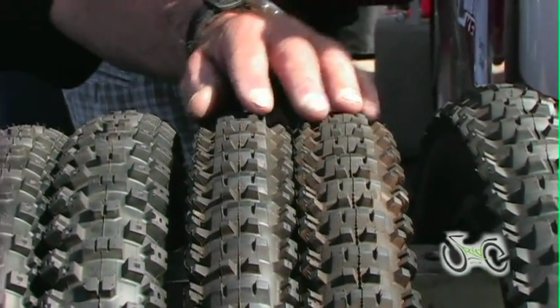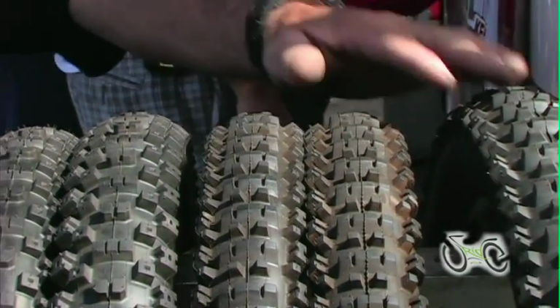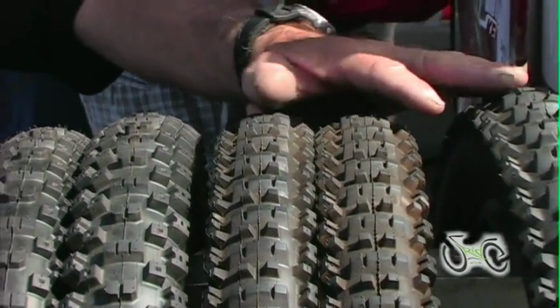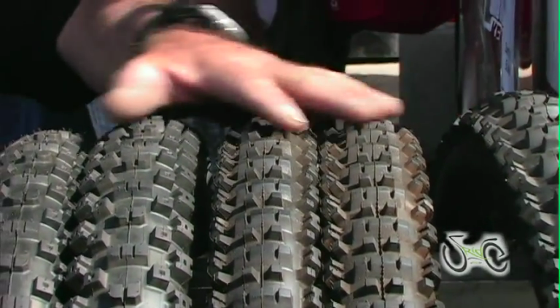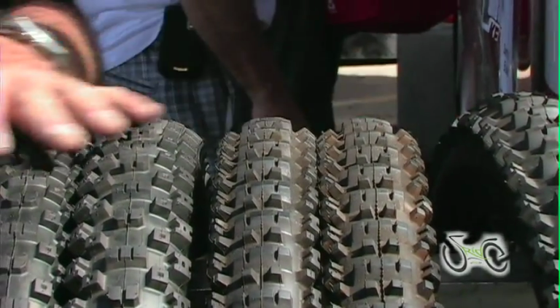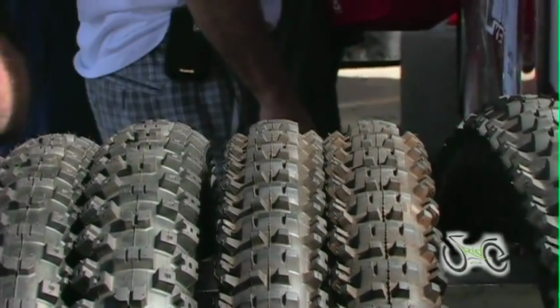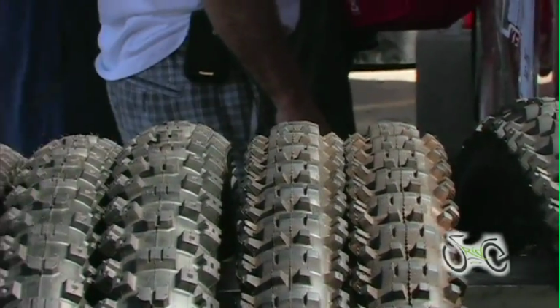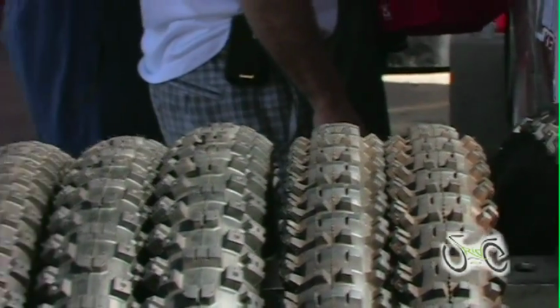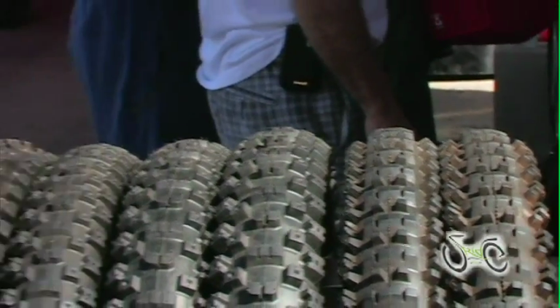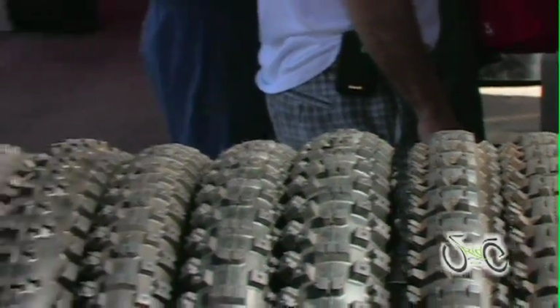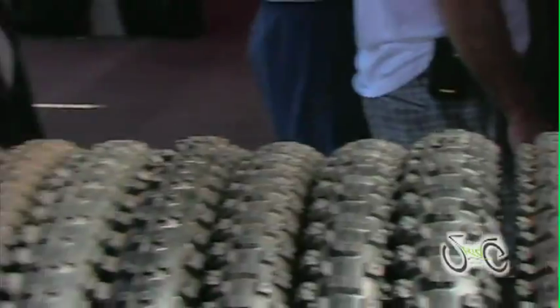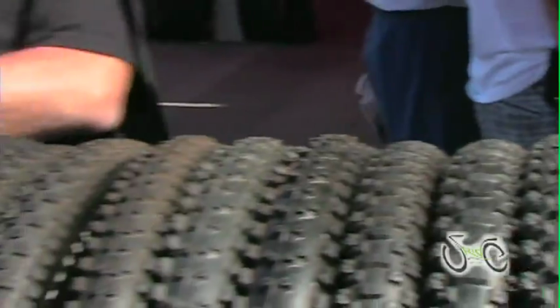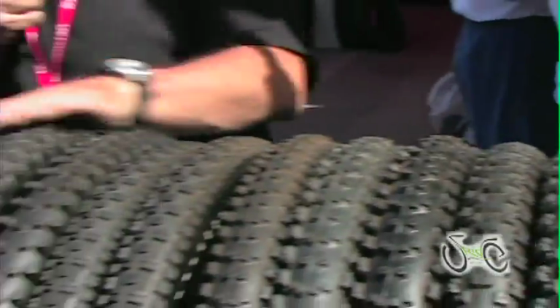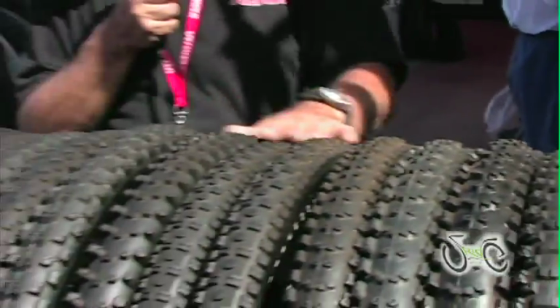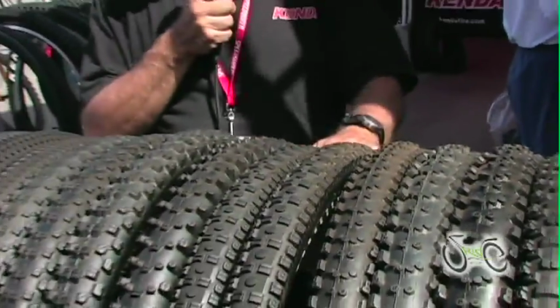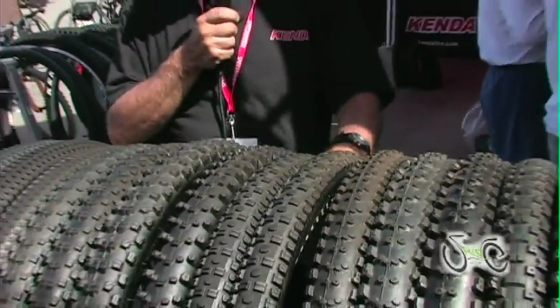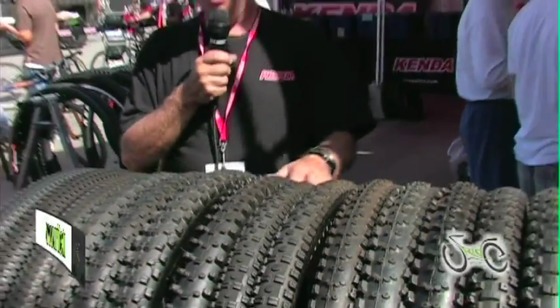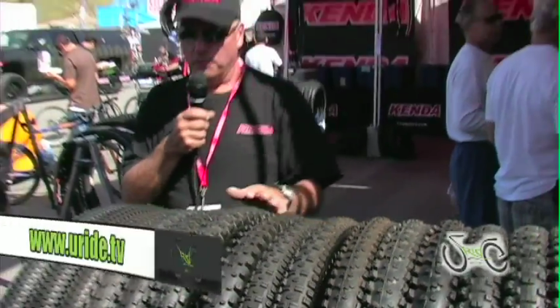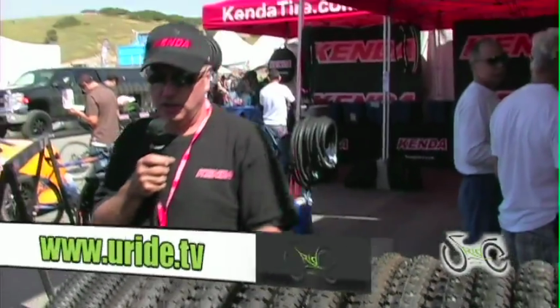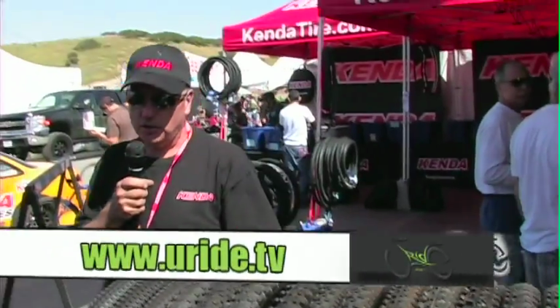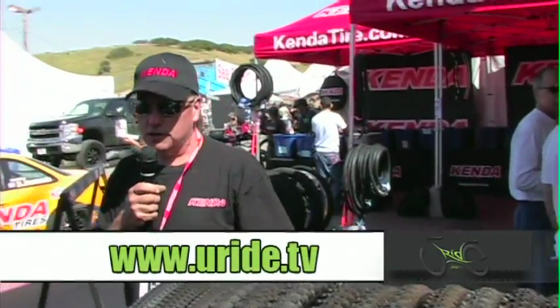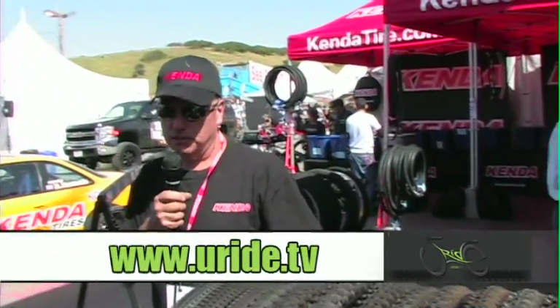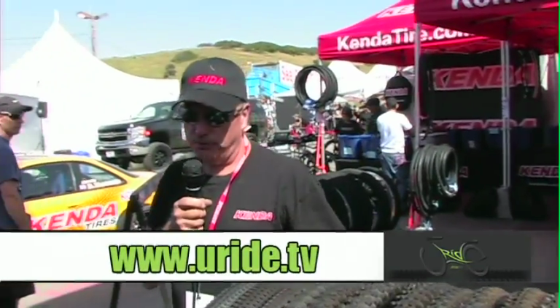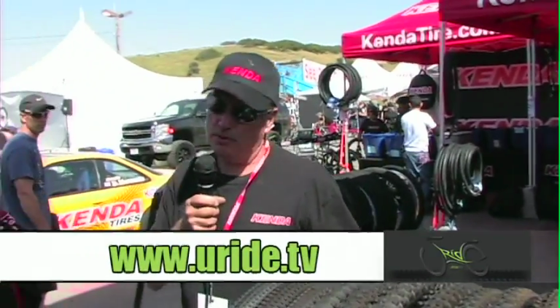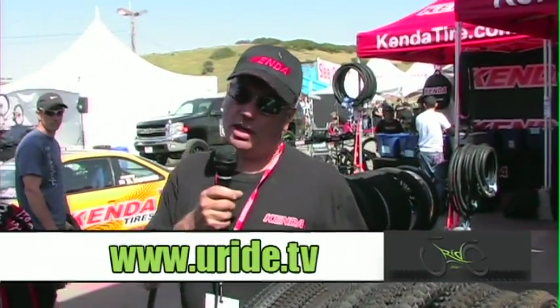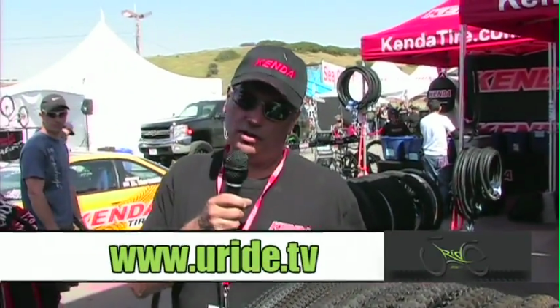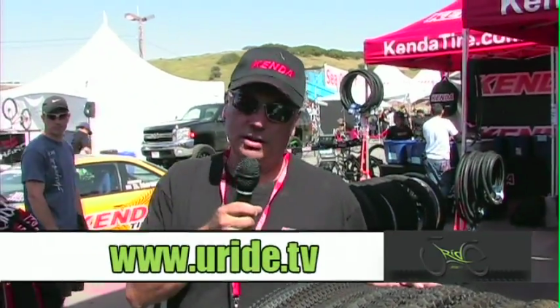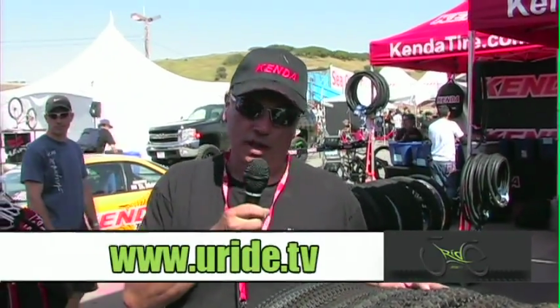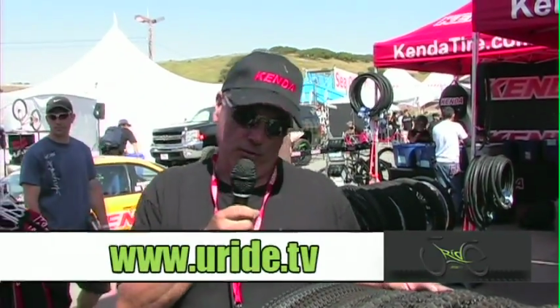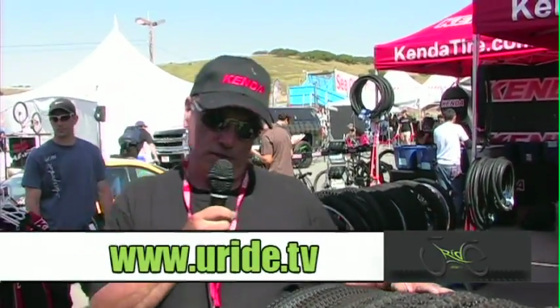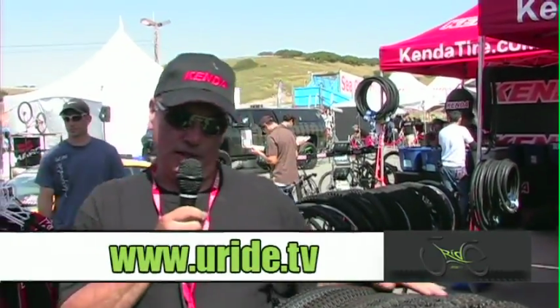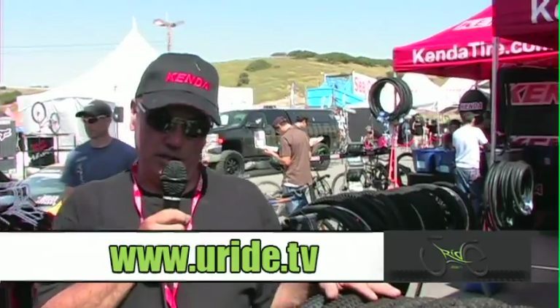This is called our Signature Series — the Legends tires. These are upscale tires for the performance athlete and the racer.